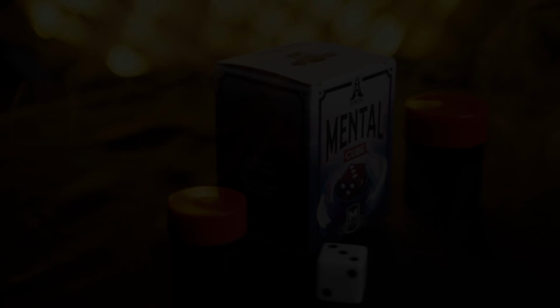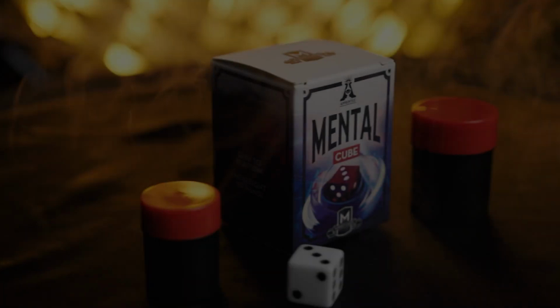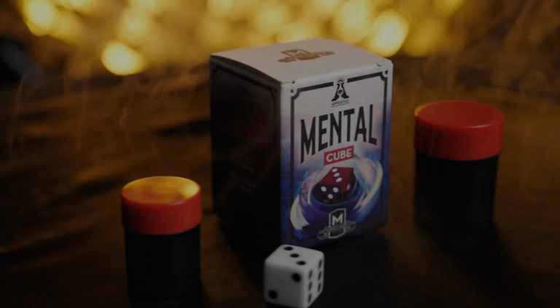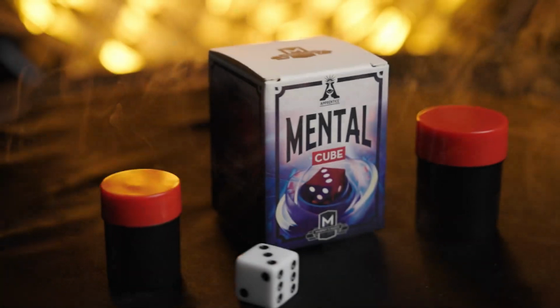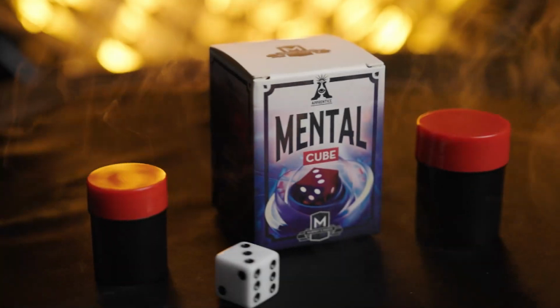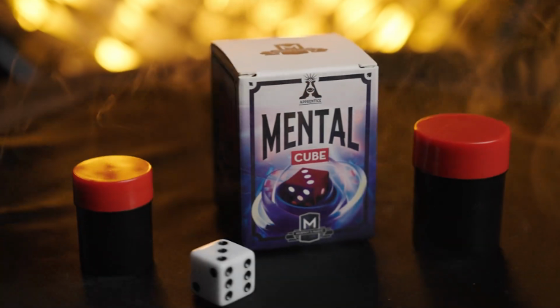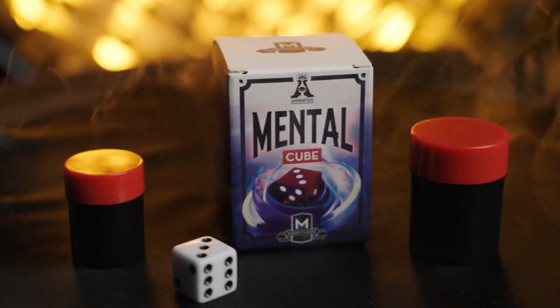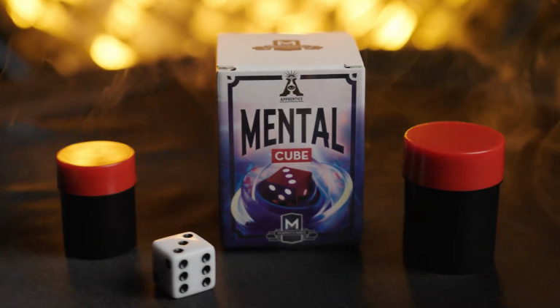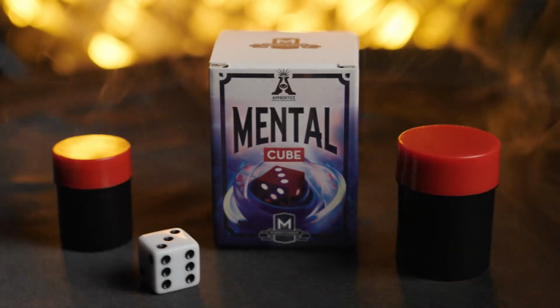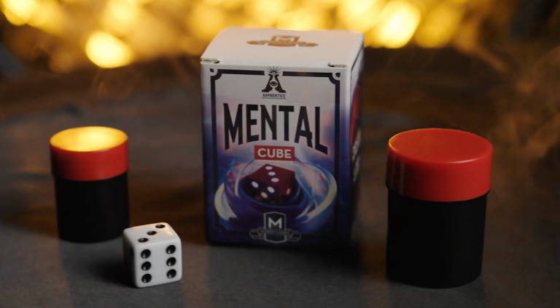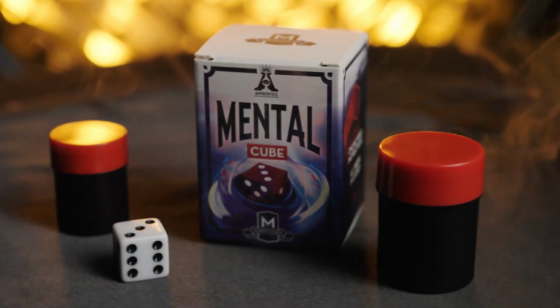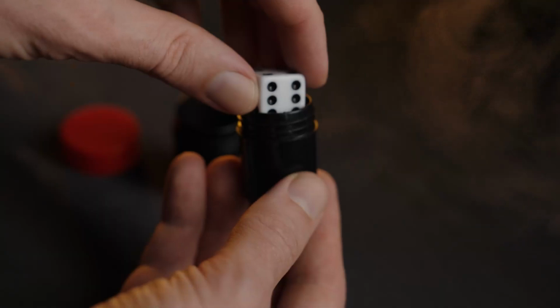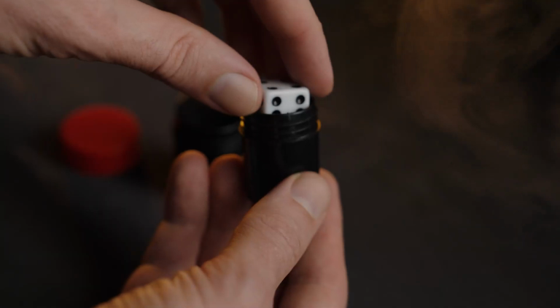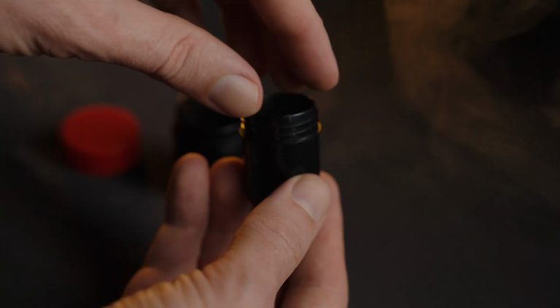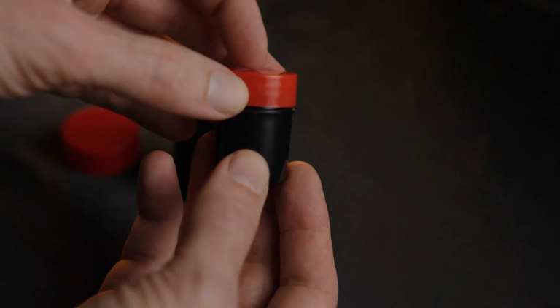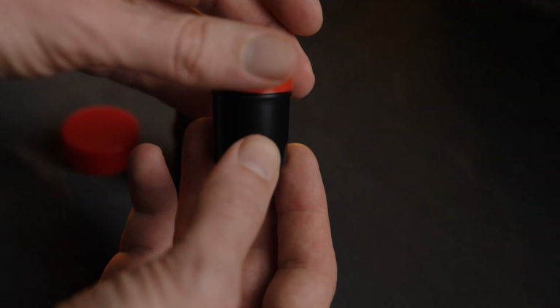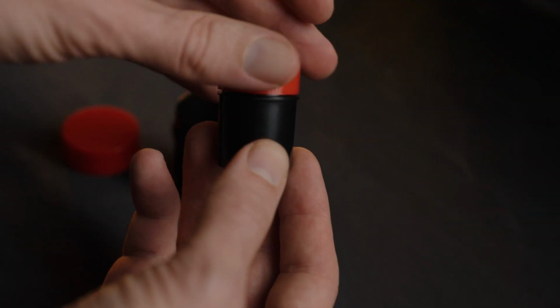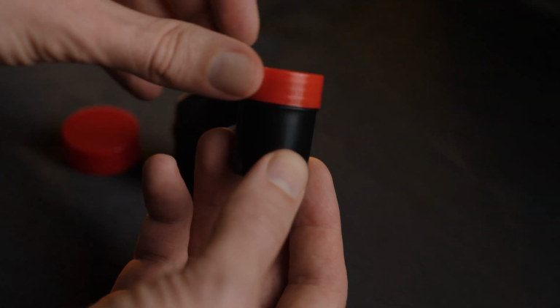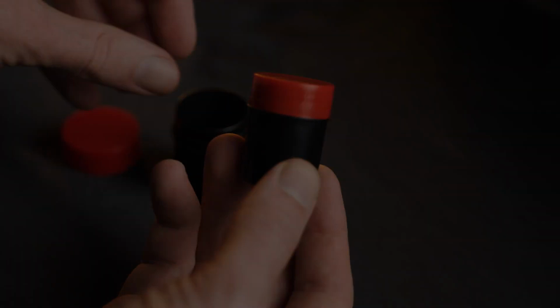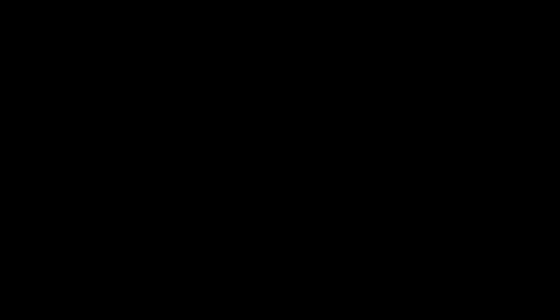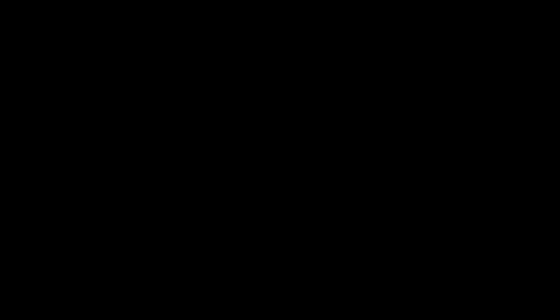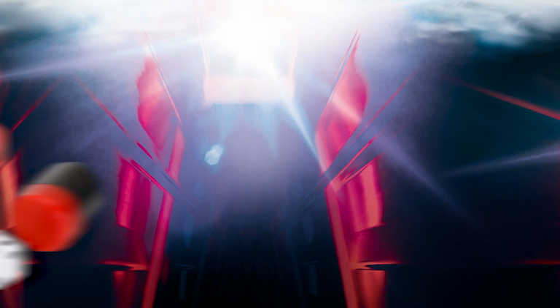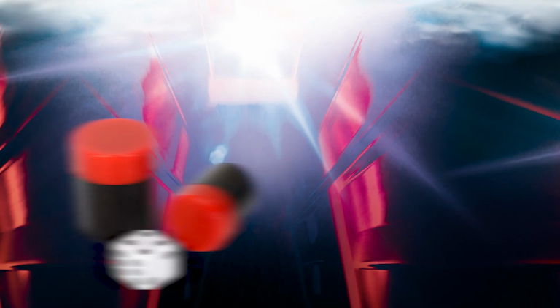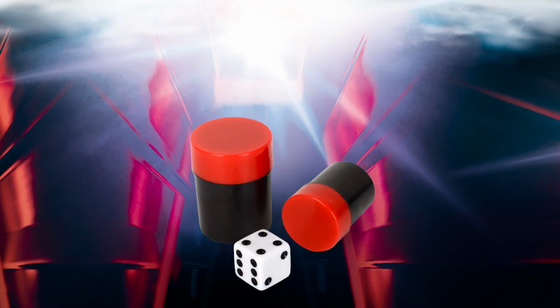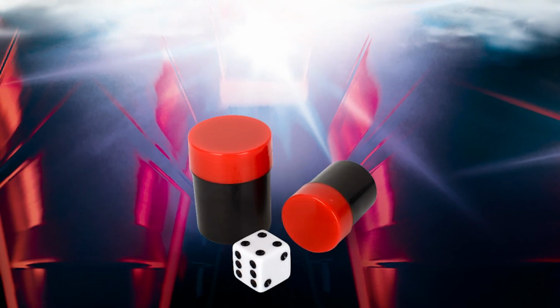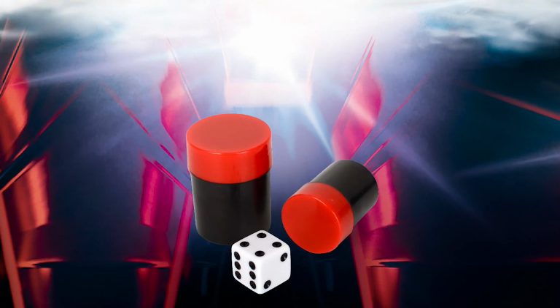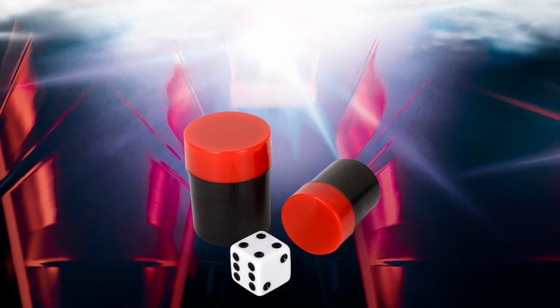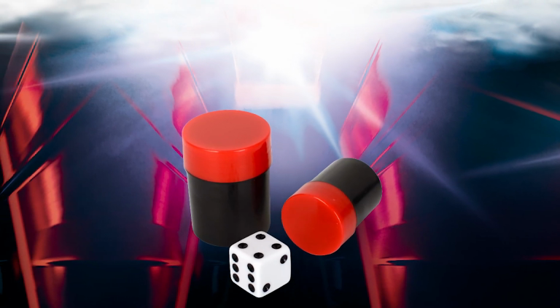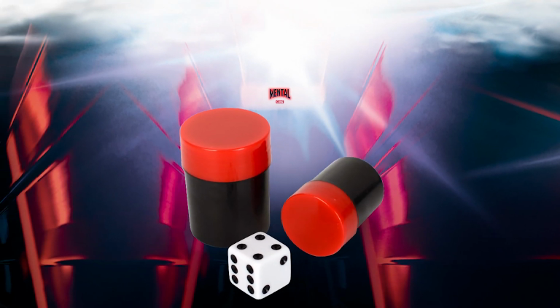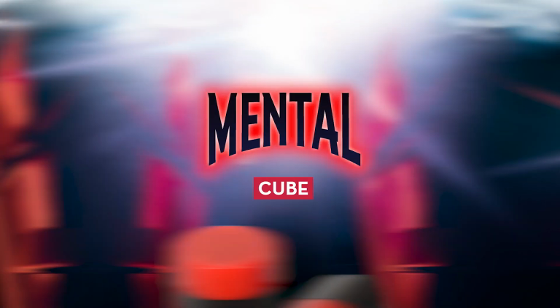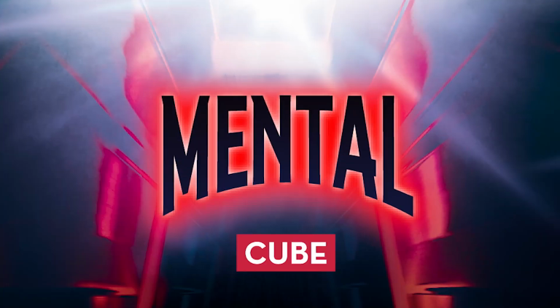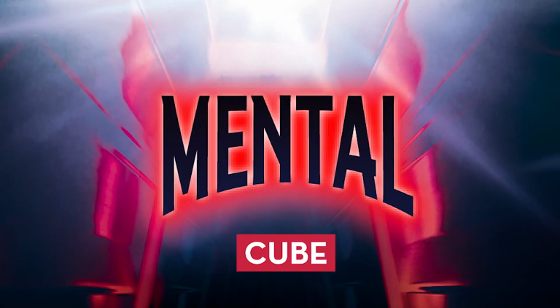Are you just getting started in magic and want to amaze your friends? Then you'll love Mental Cube.